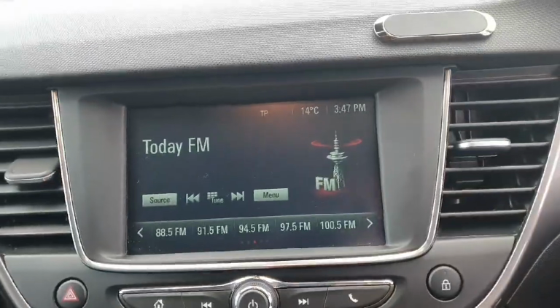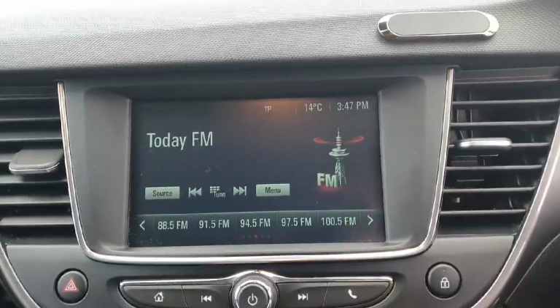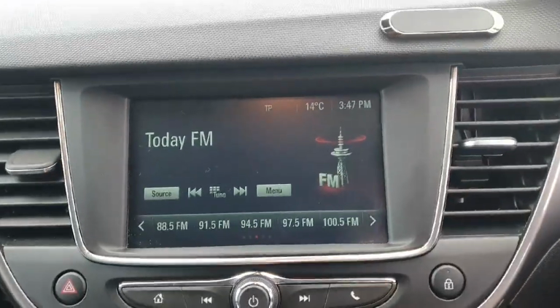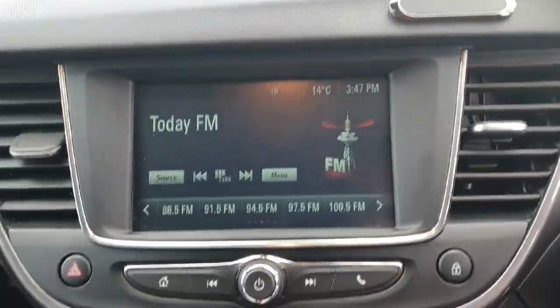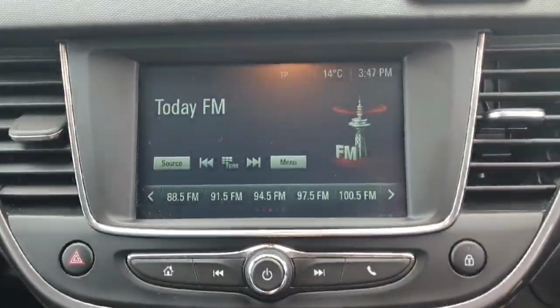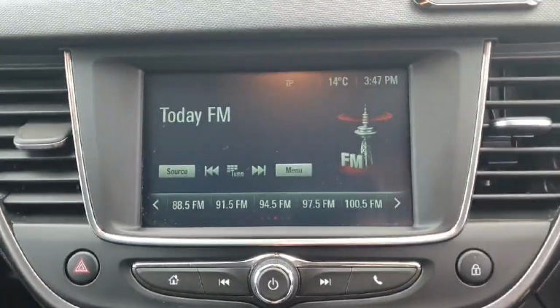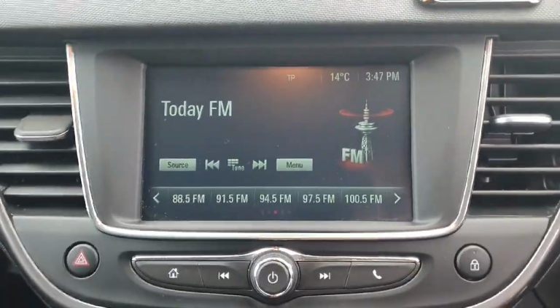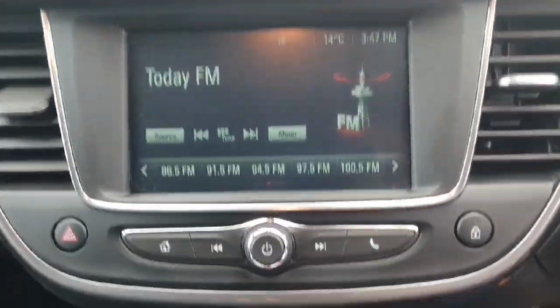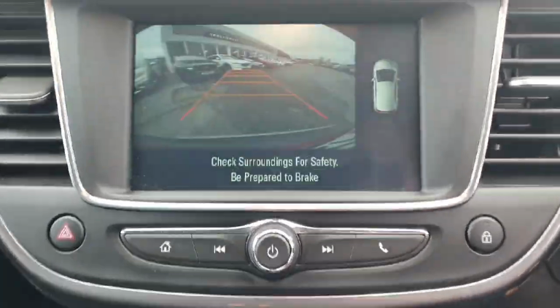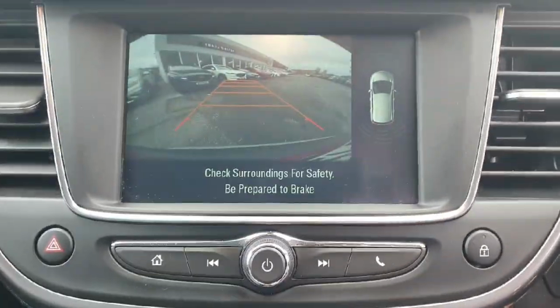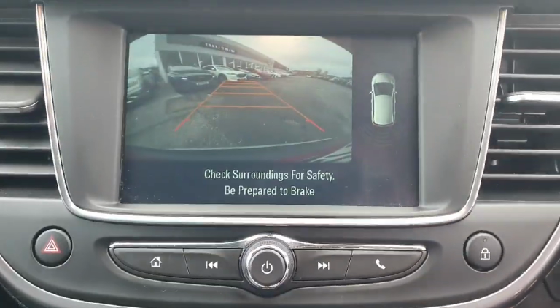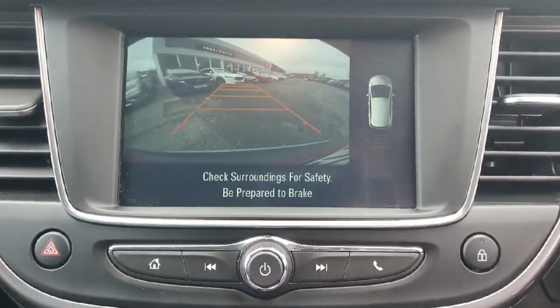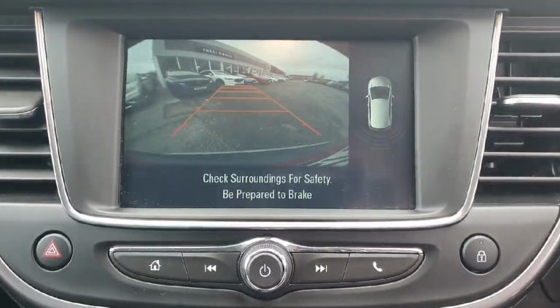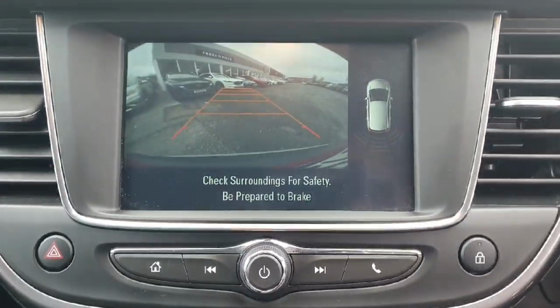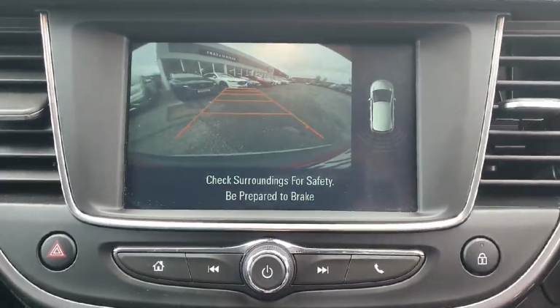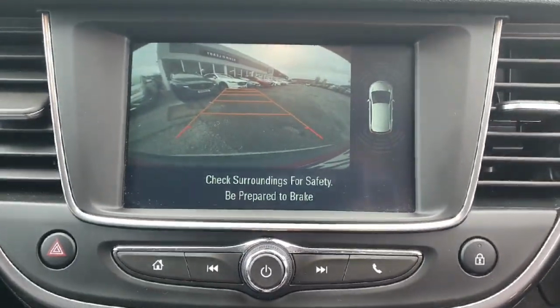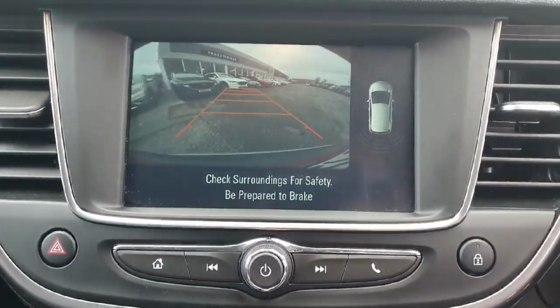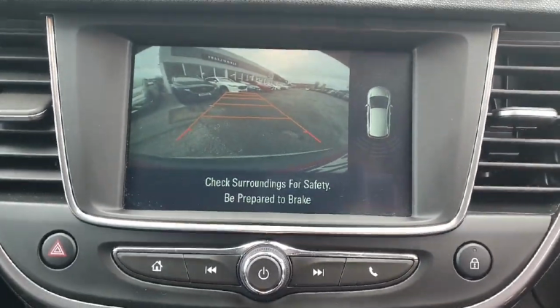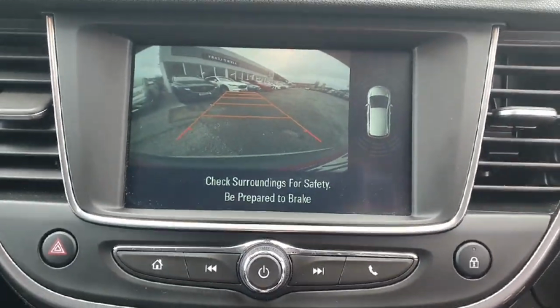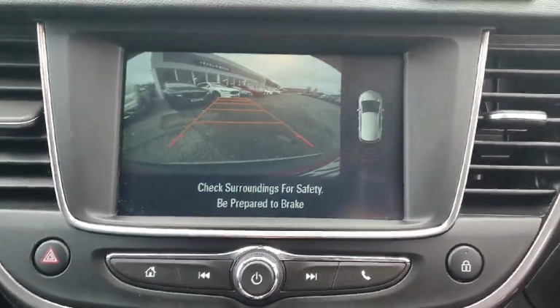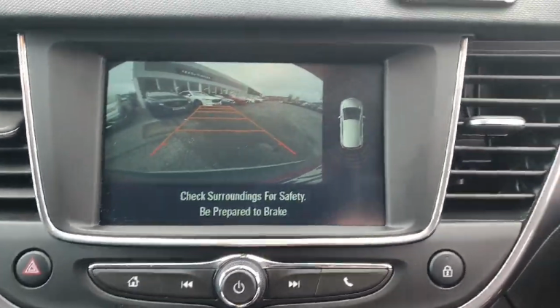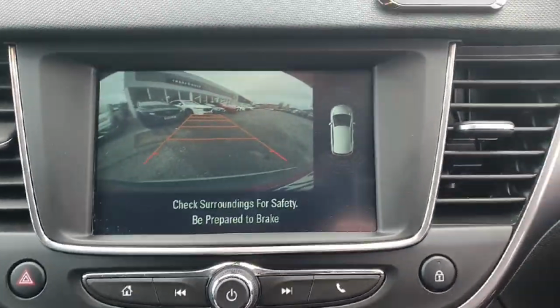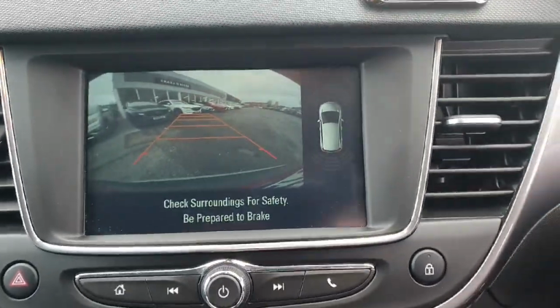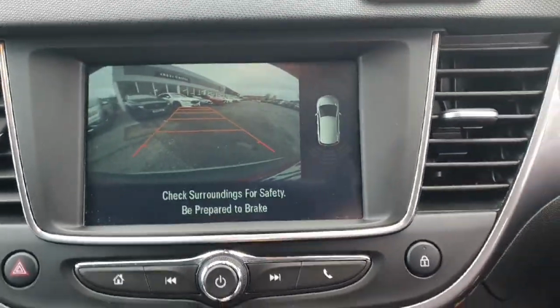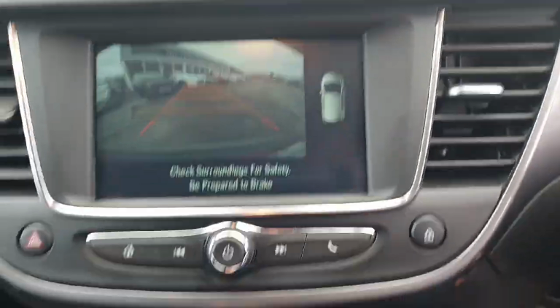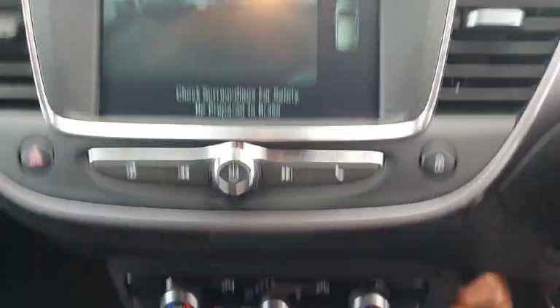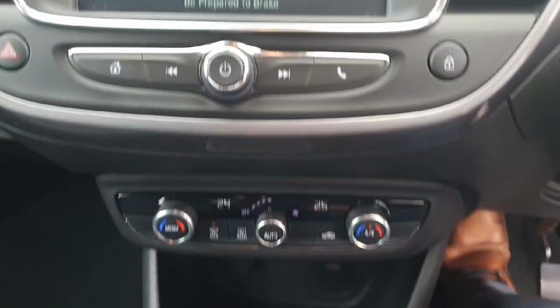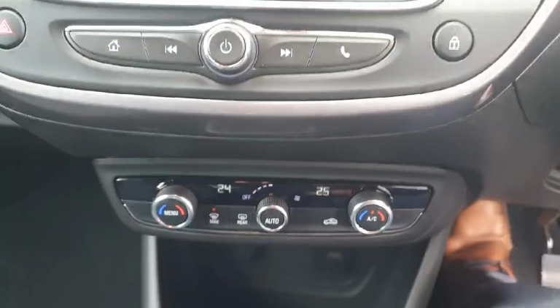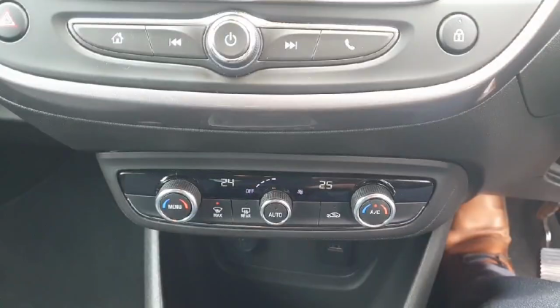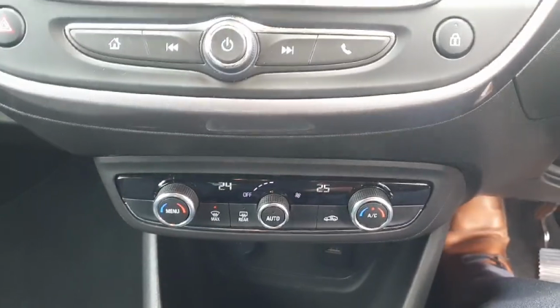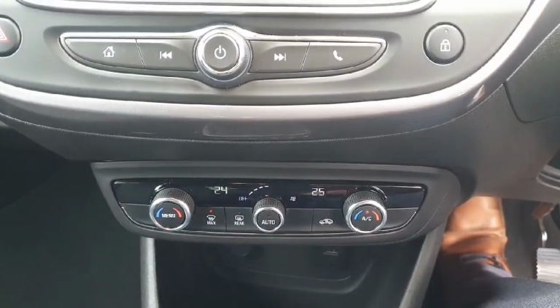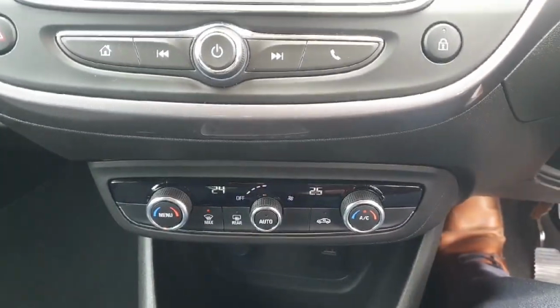It's really nice in the car as well. 360-degree parking sensors, as you can see, and your air conditioning unit.